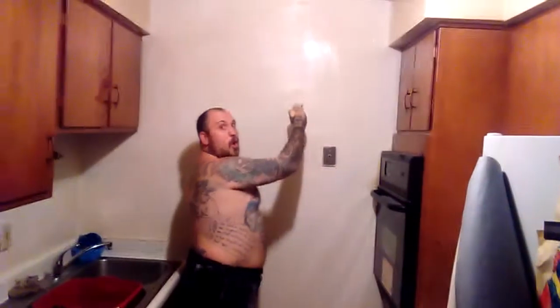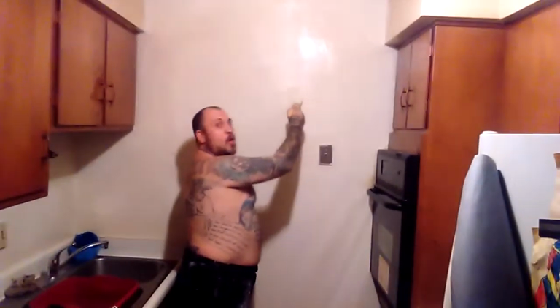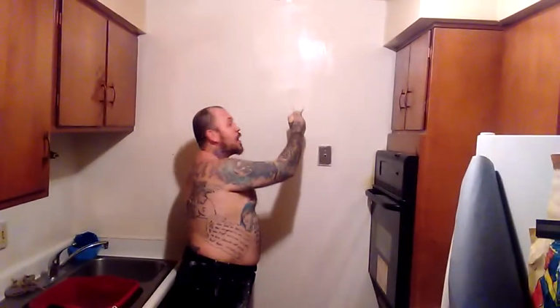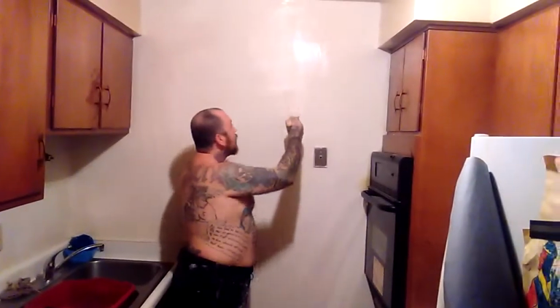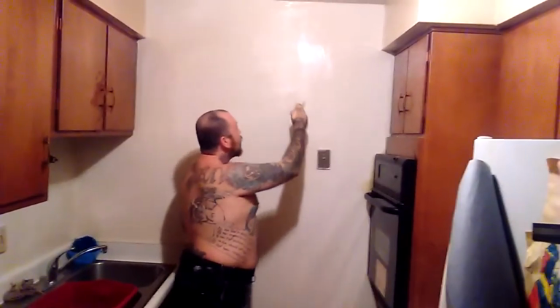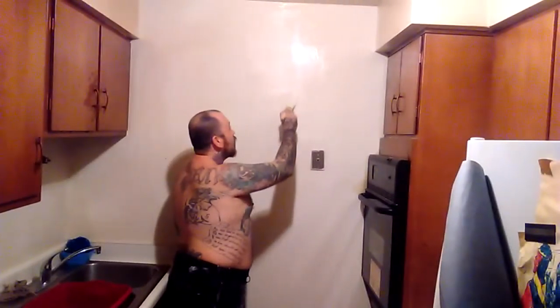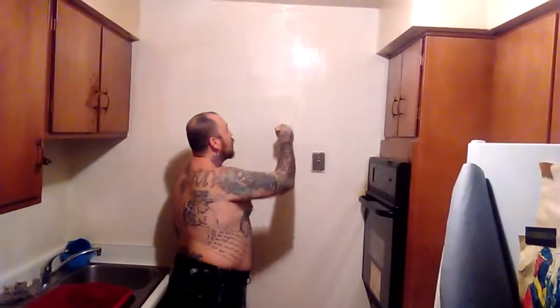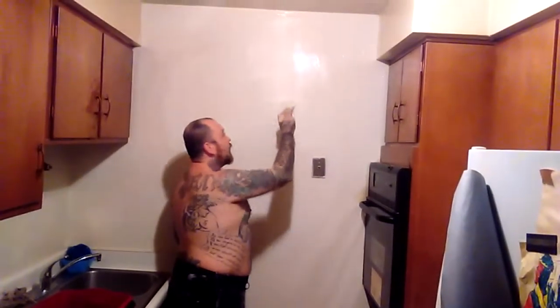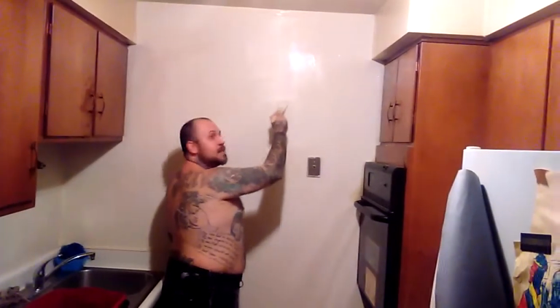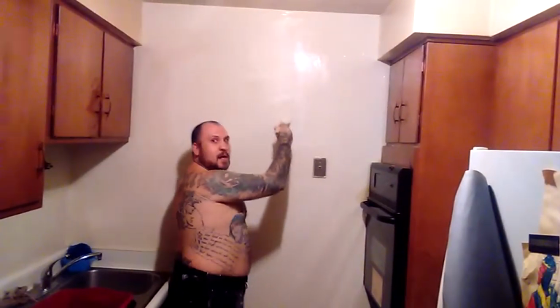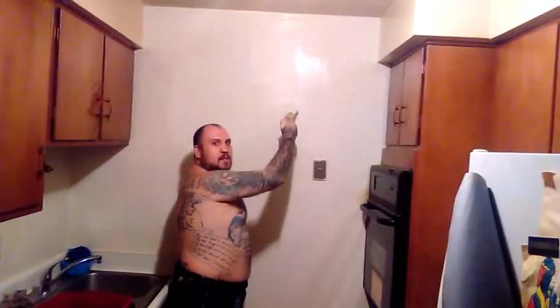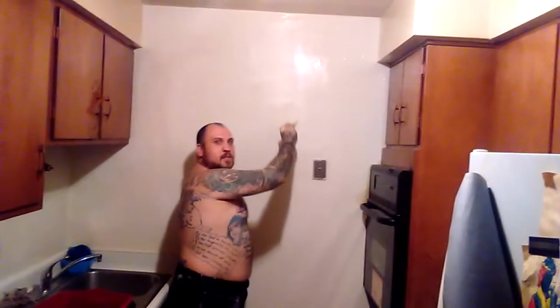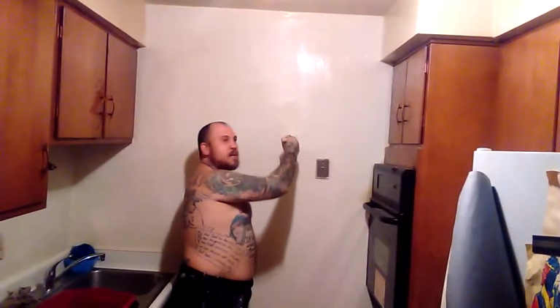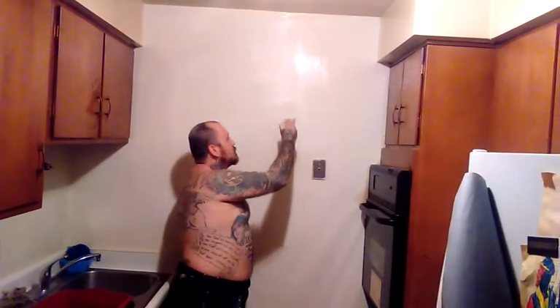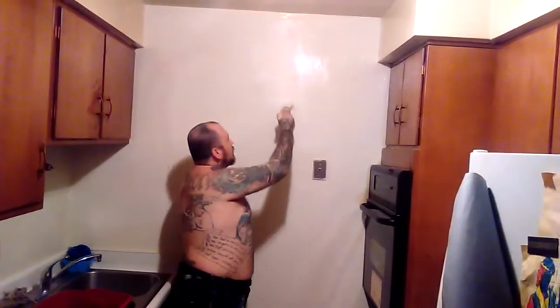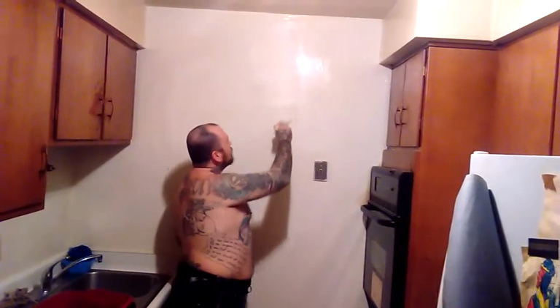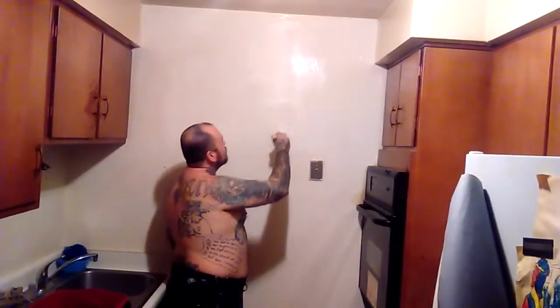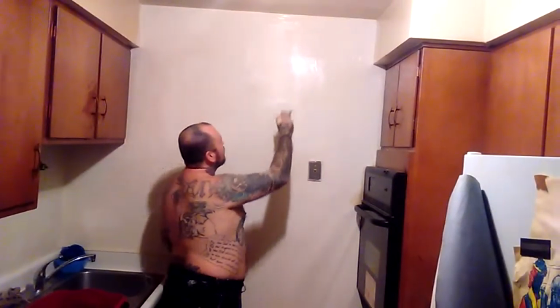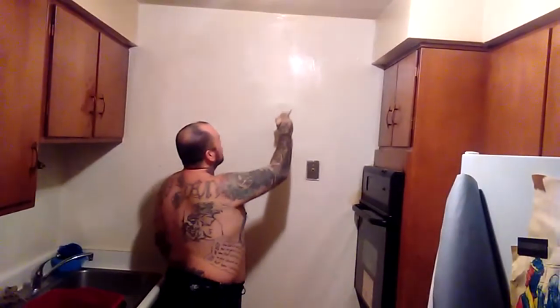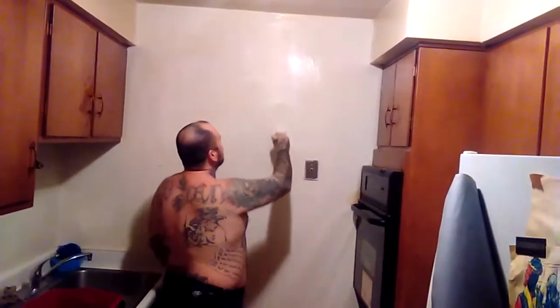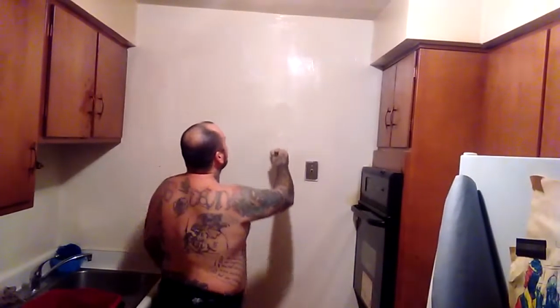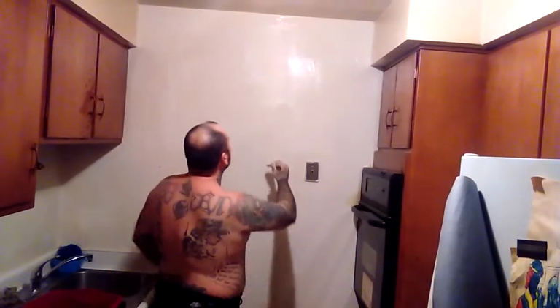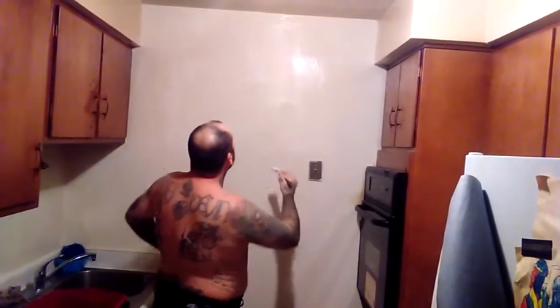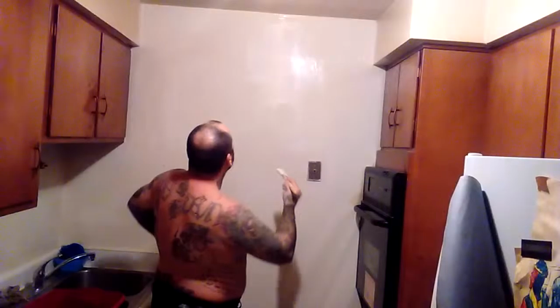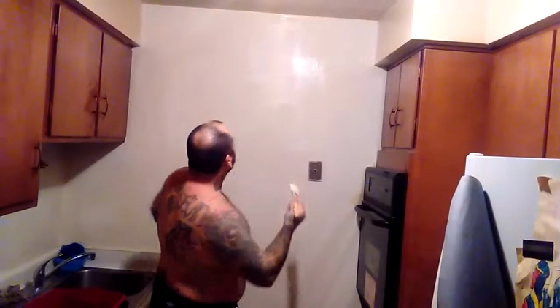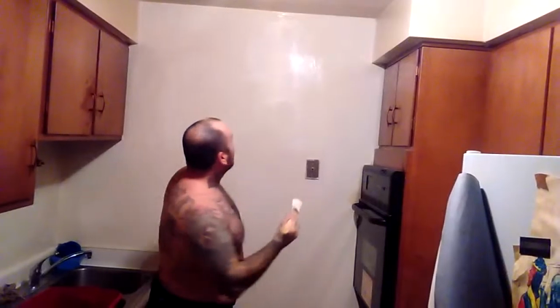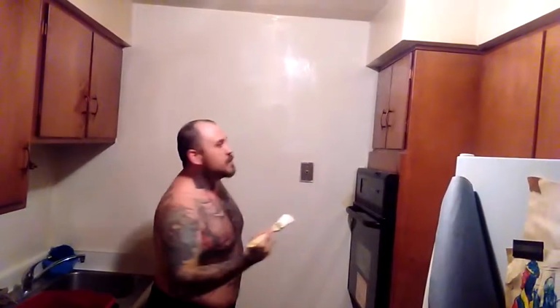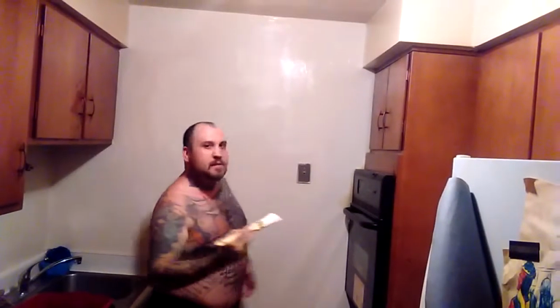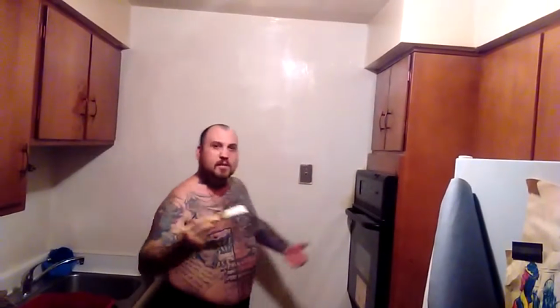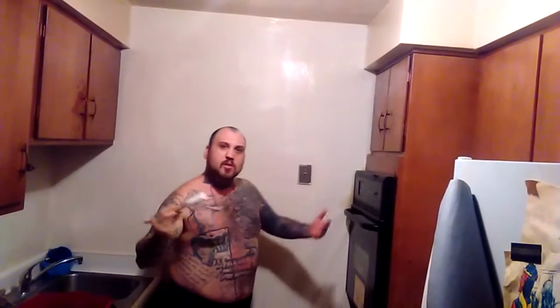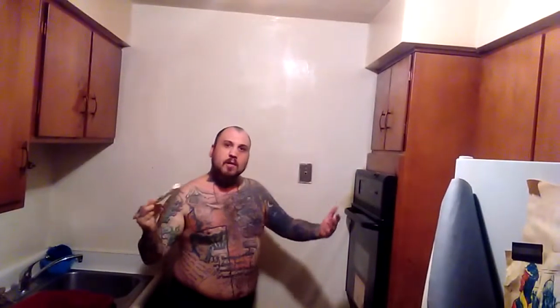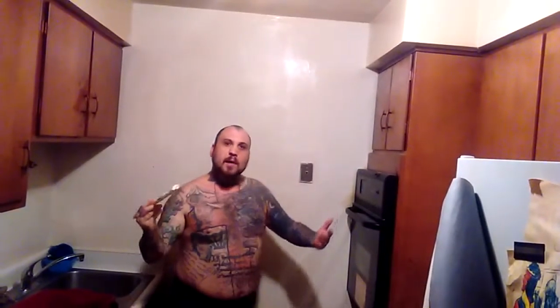Oh, hello! I did not see you peeping at me. Hey, this is Jeremiah.